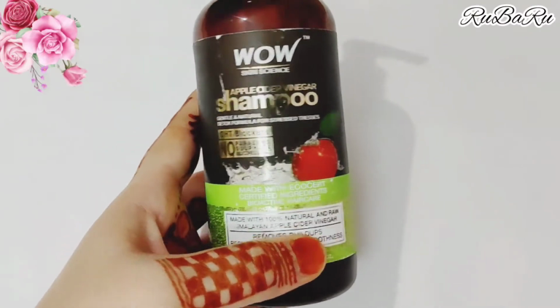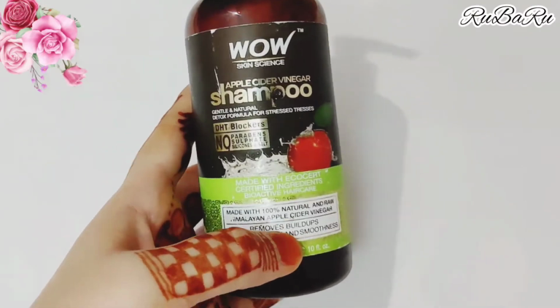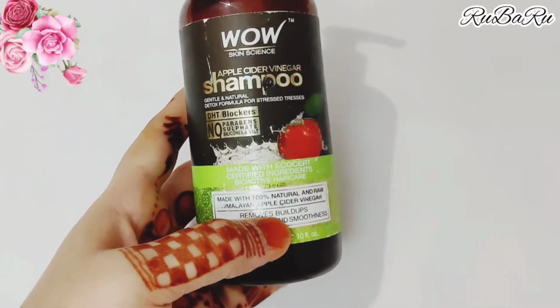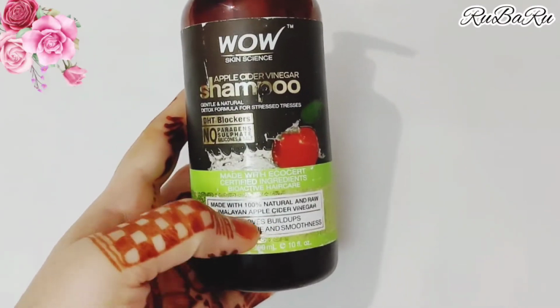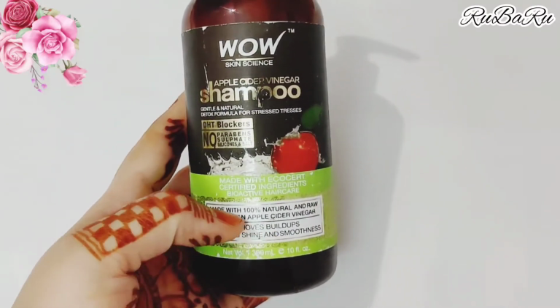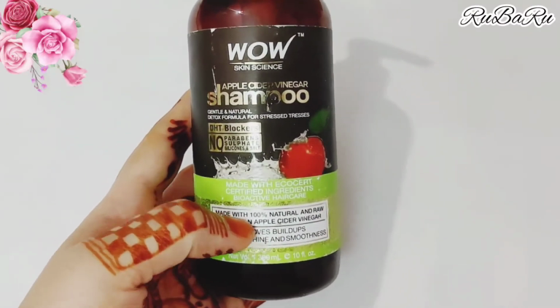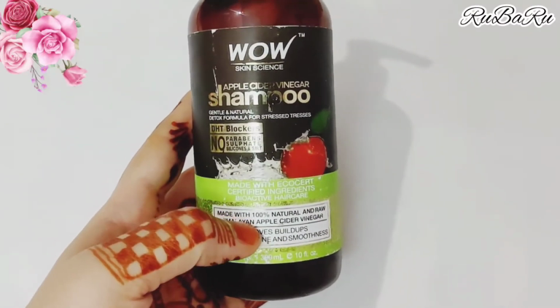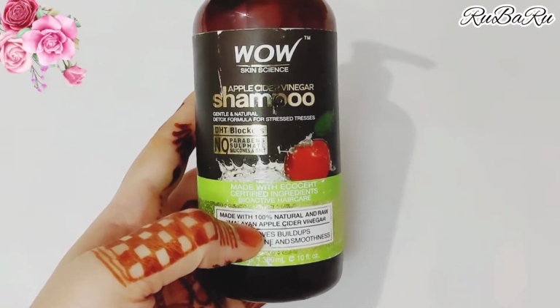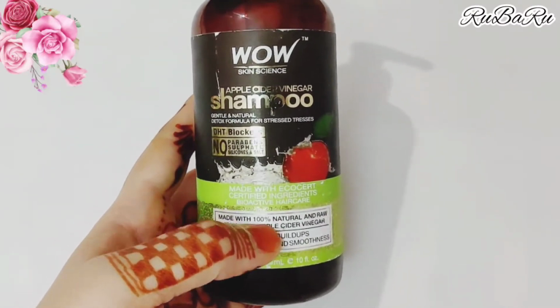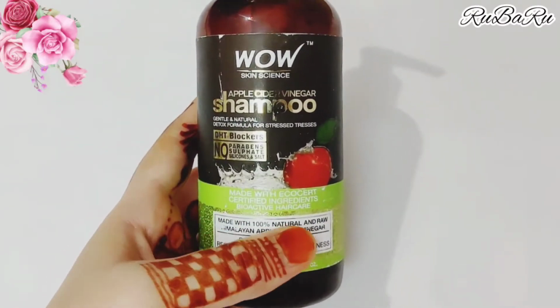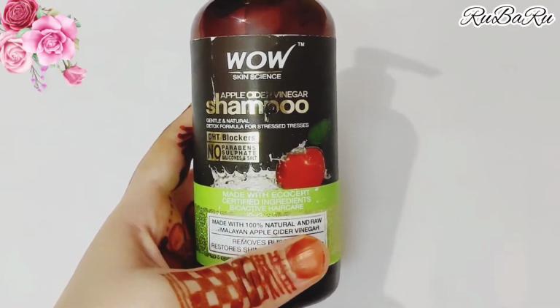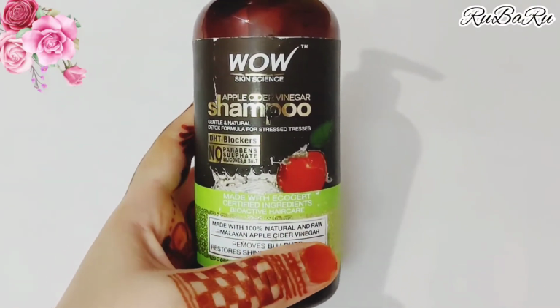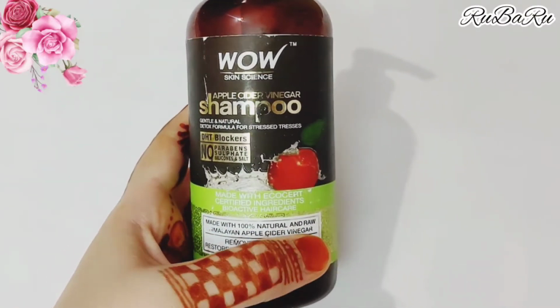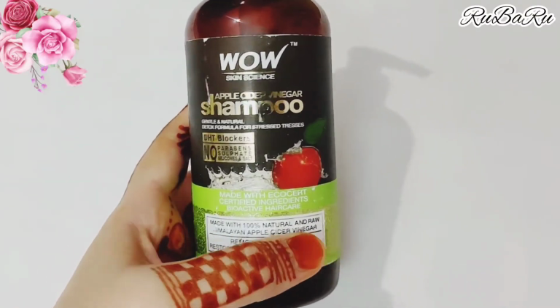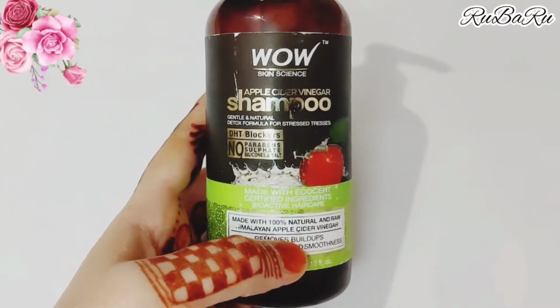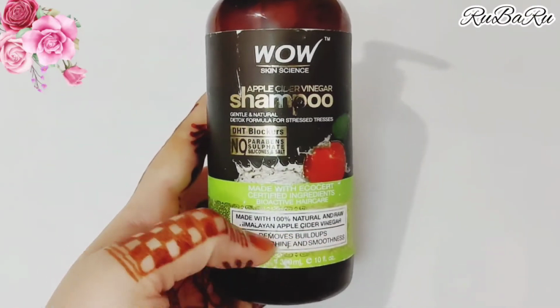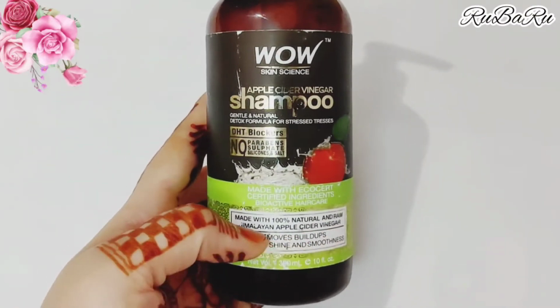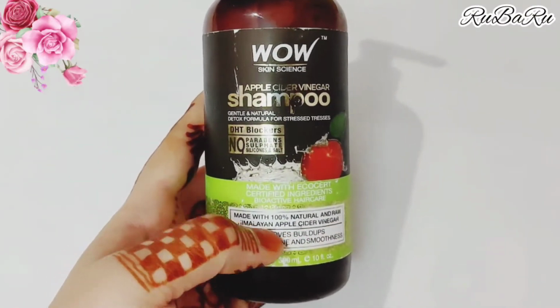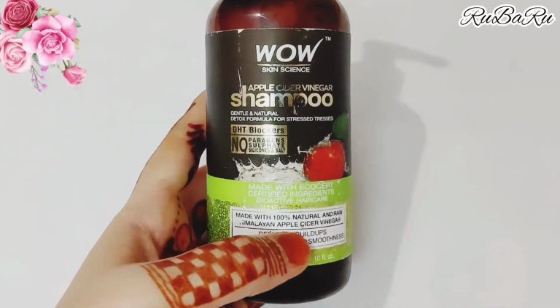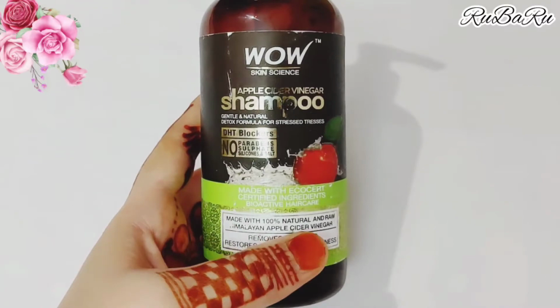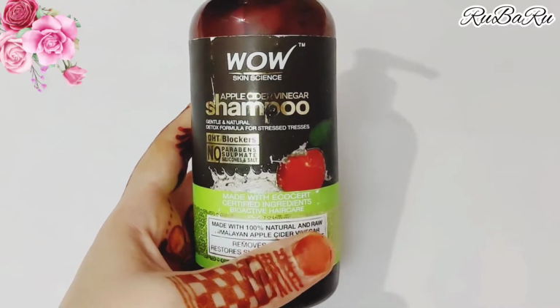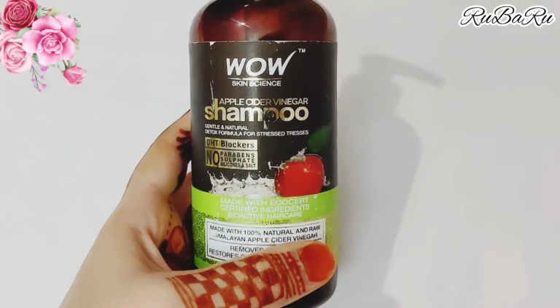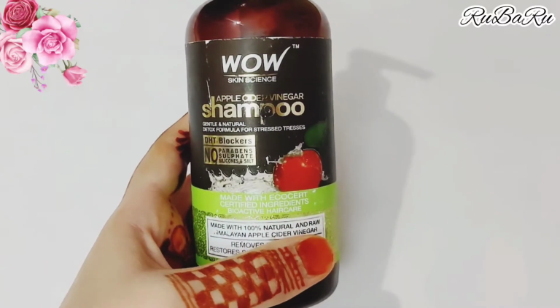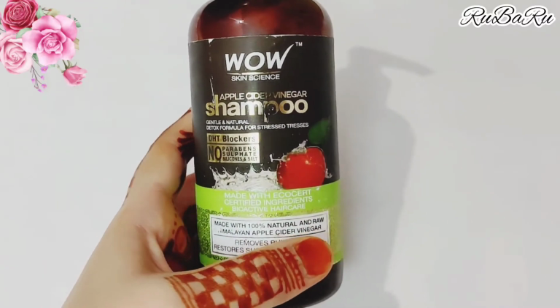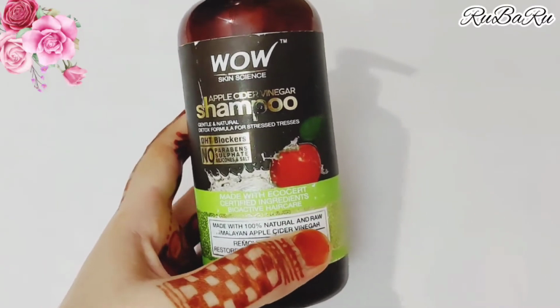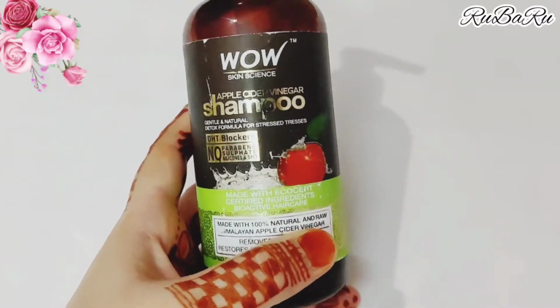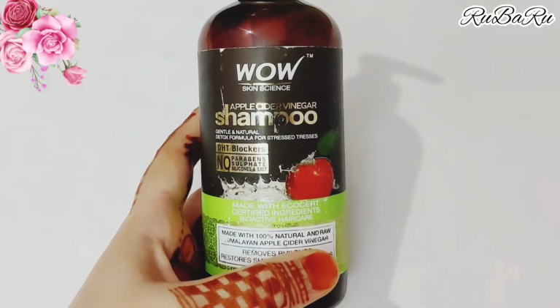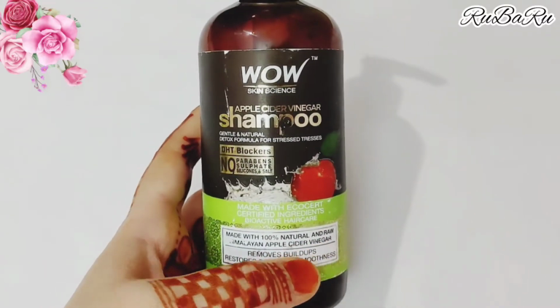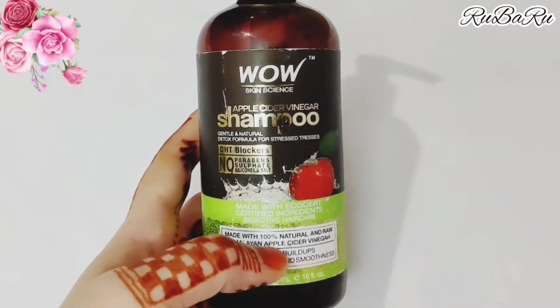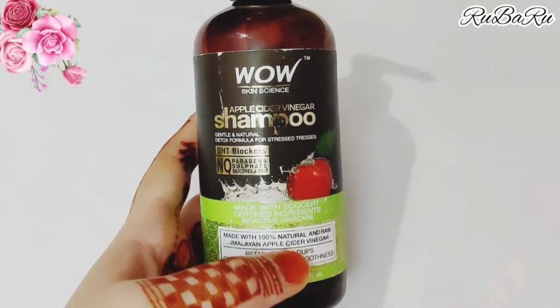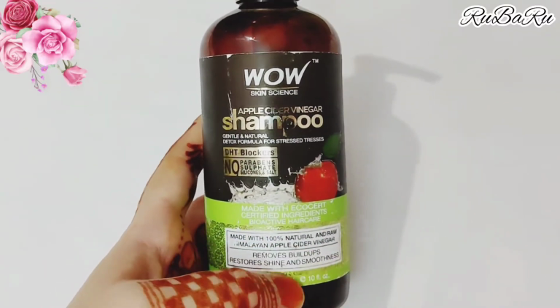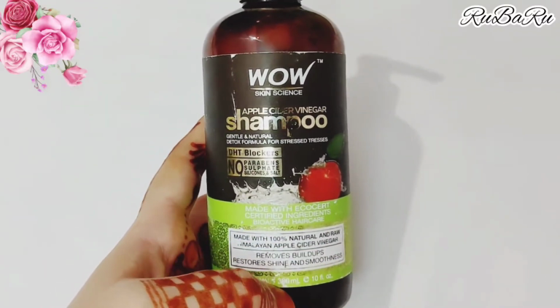This shampoo is made with 100% natural and raw Himalayan apple cider vinegar. It is 100% natural.